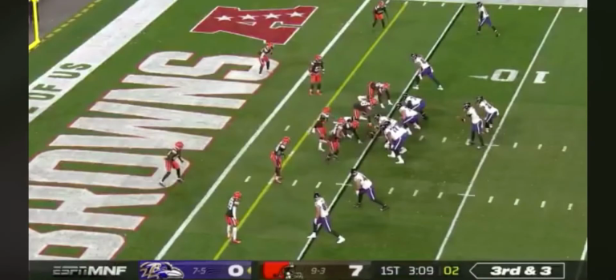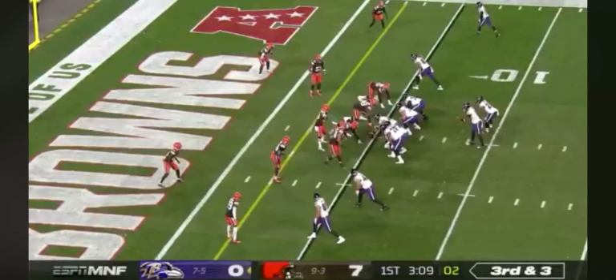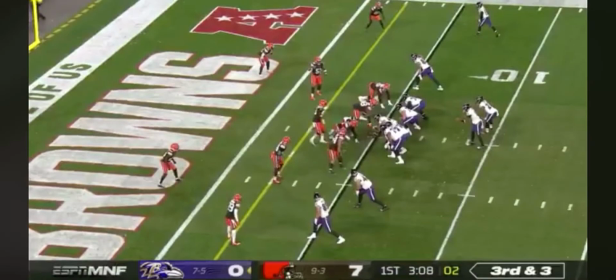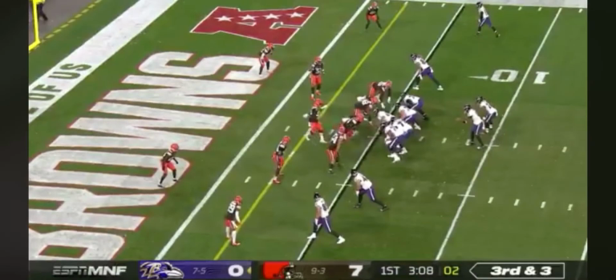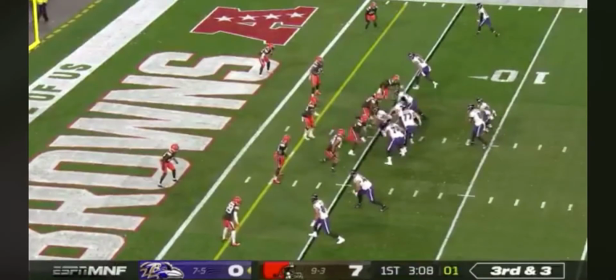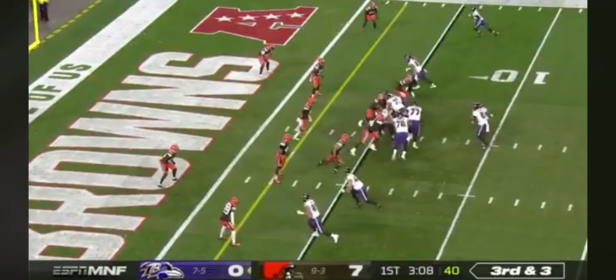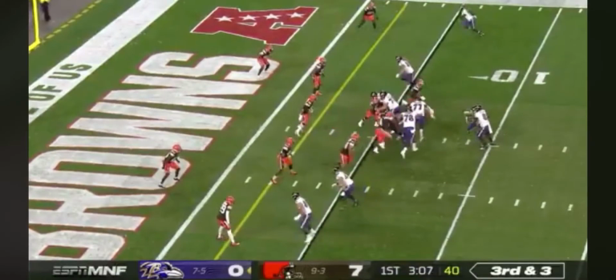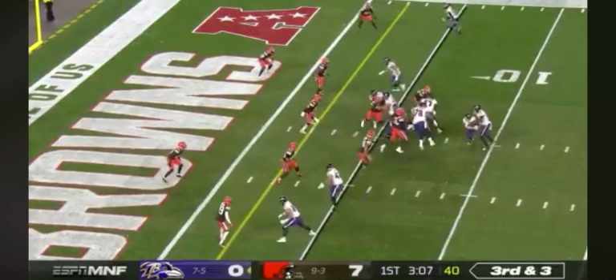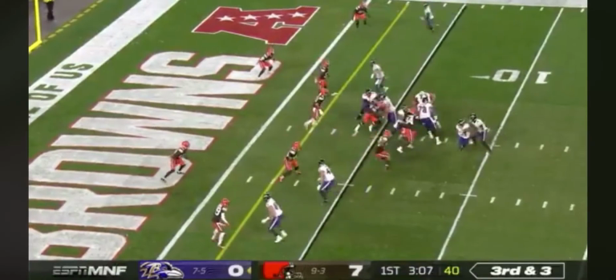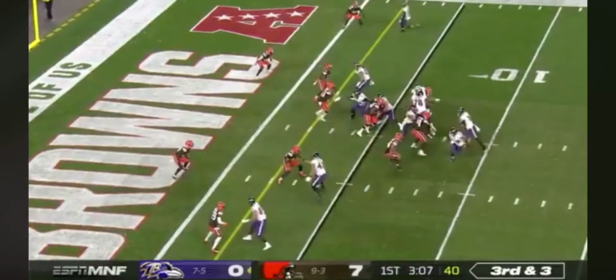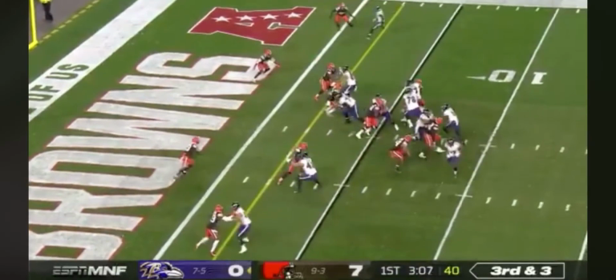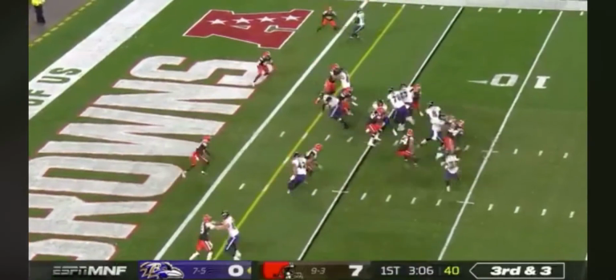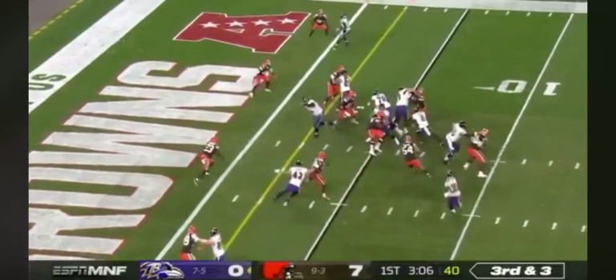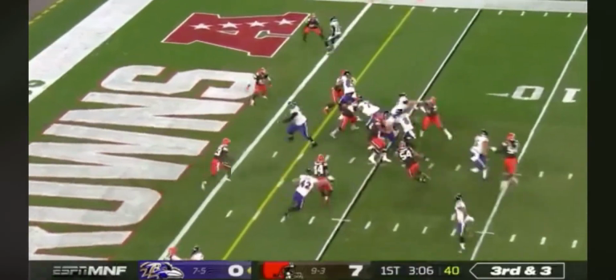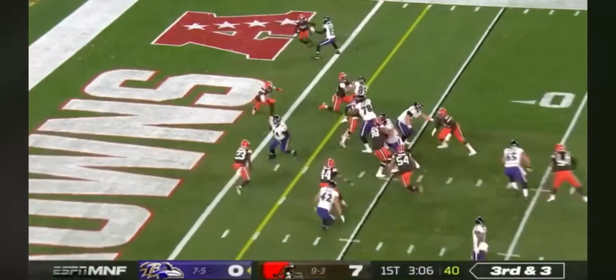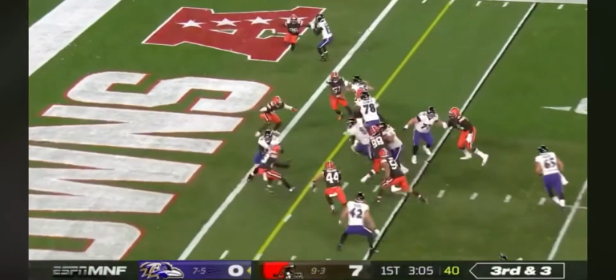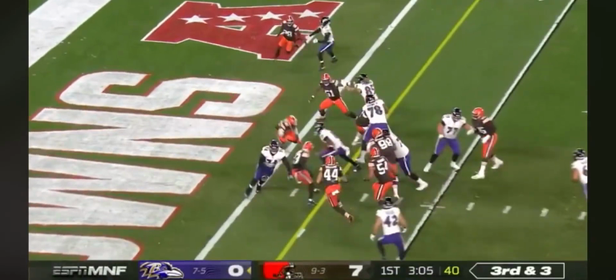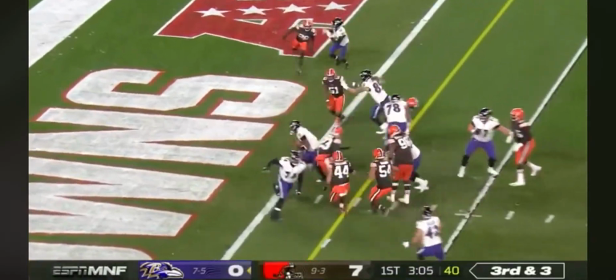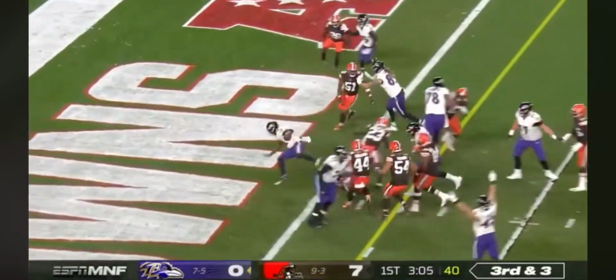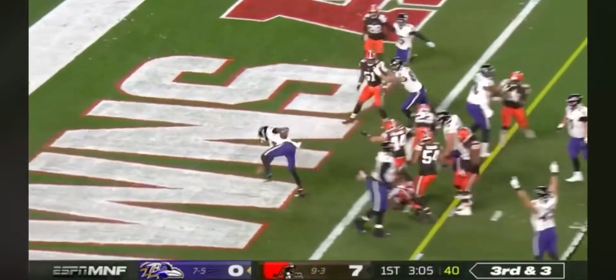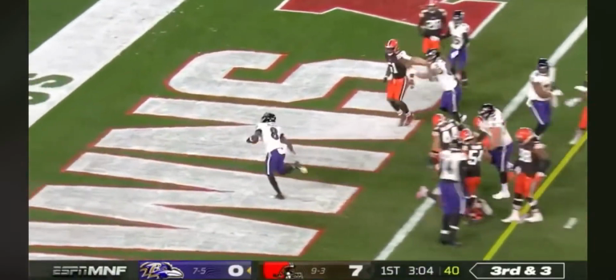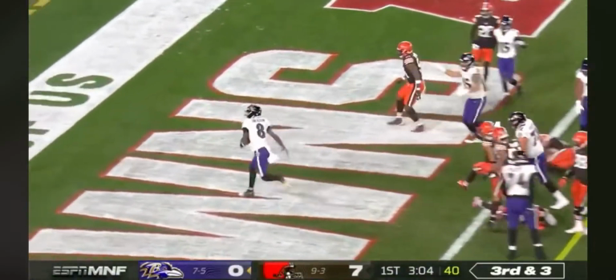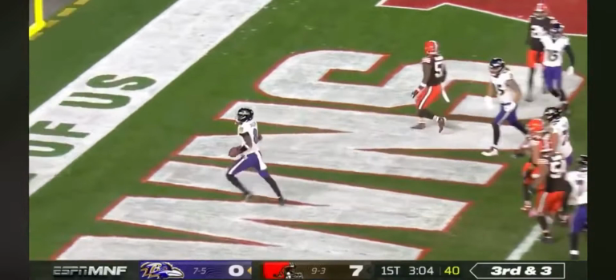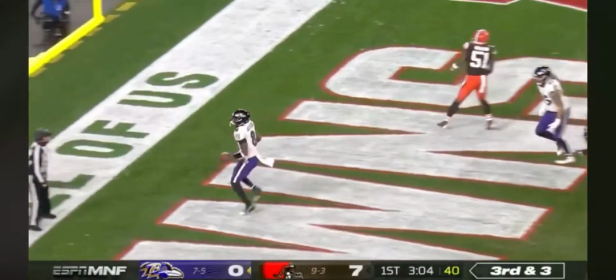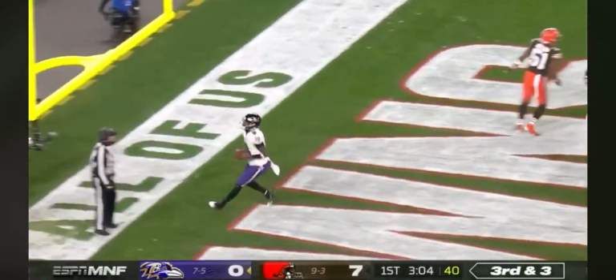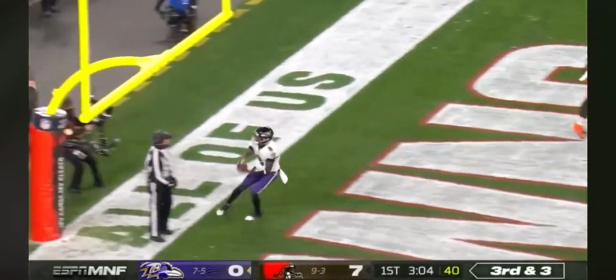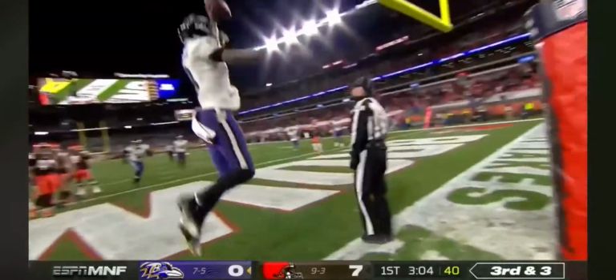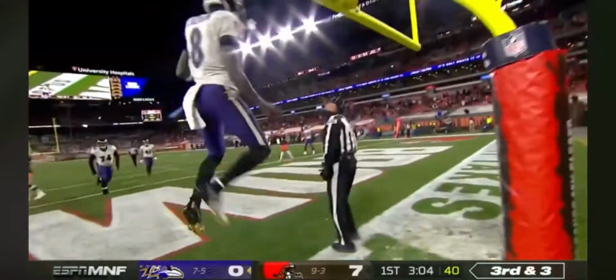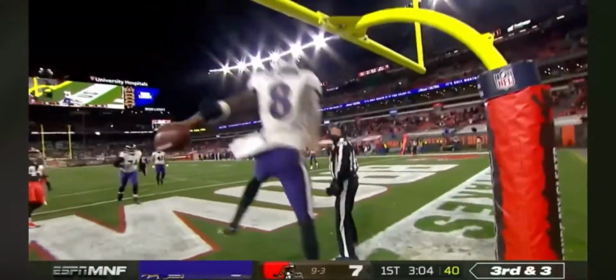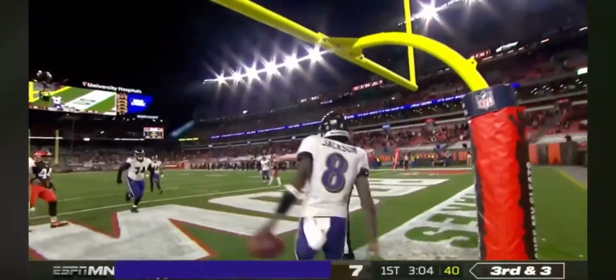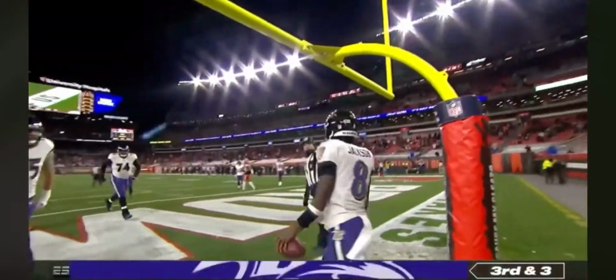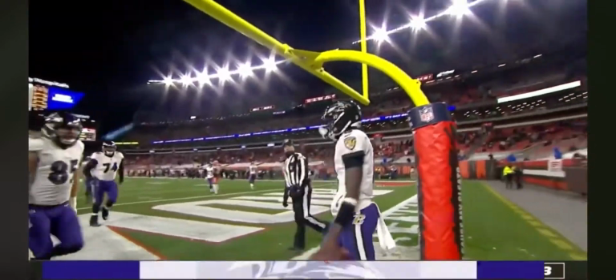Third and three, a keeper — Lamar Jackson — touchdown, Ravens.